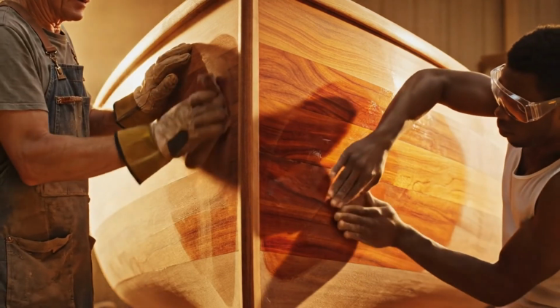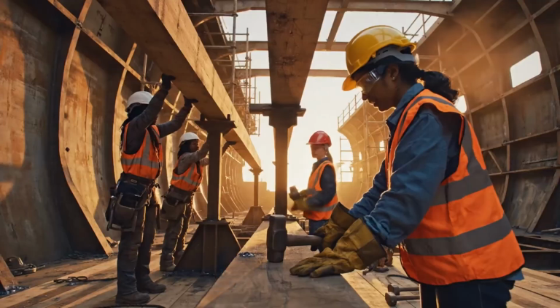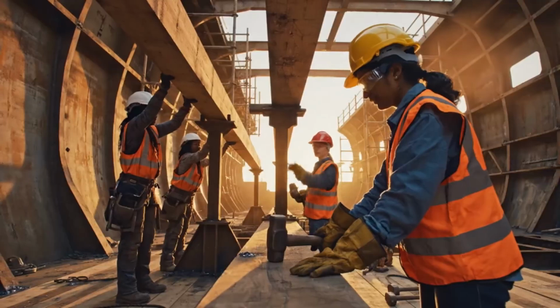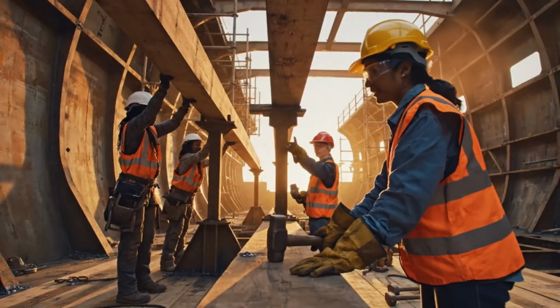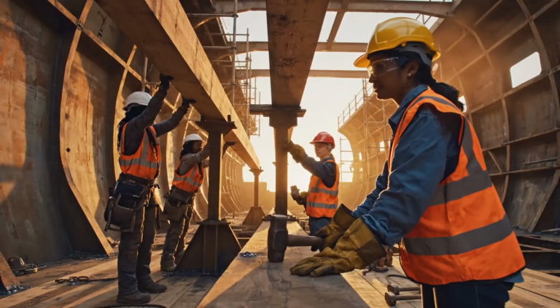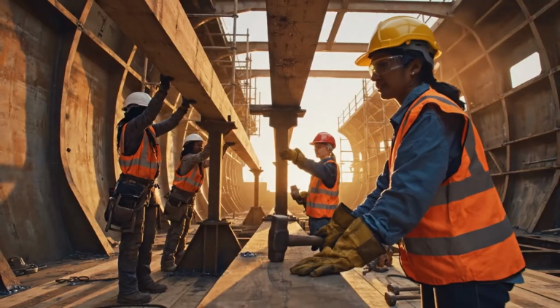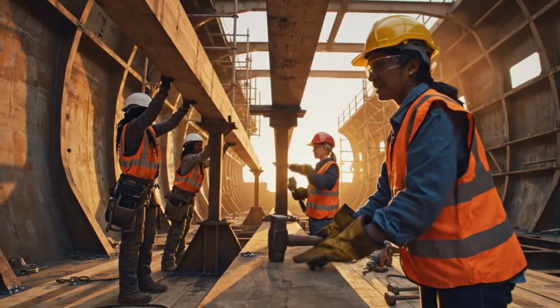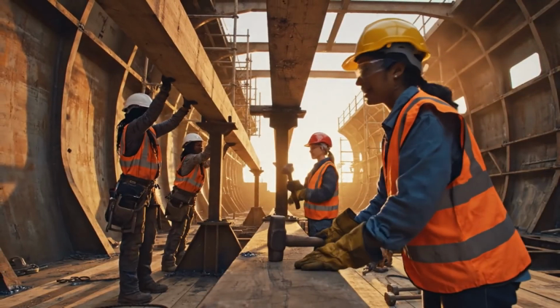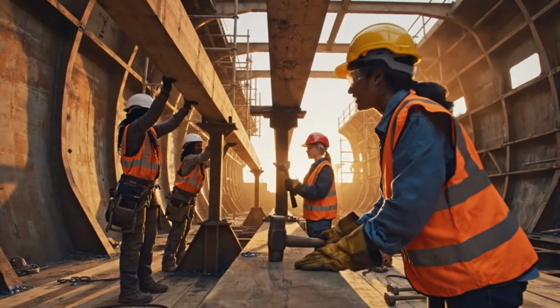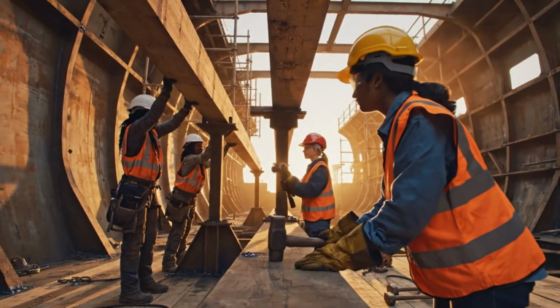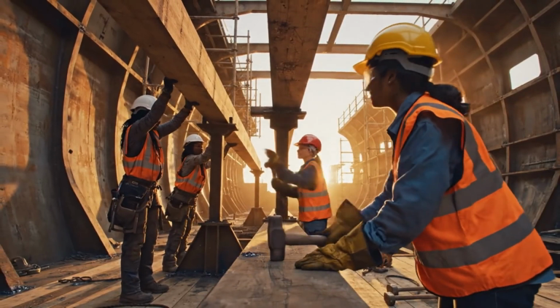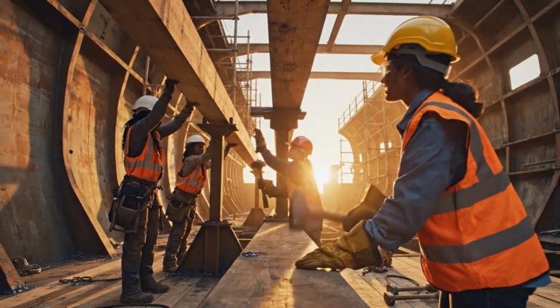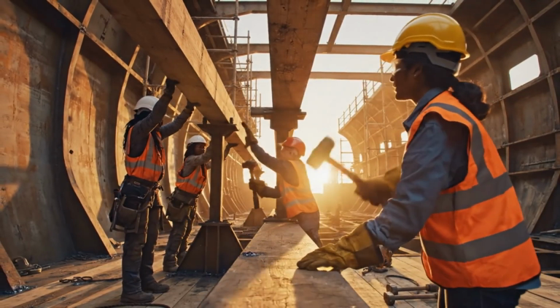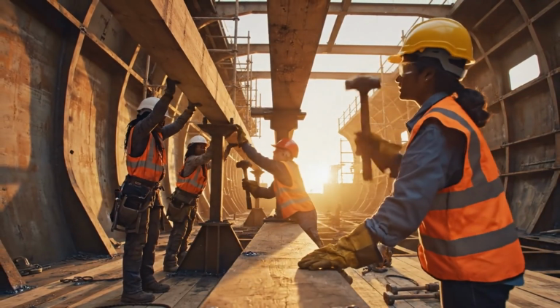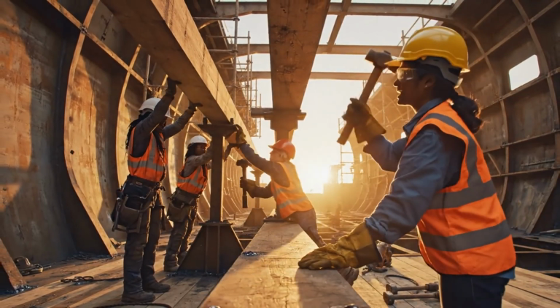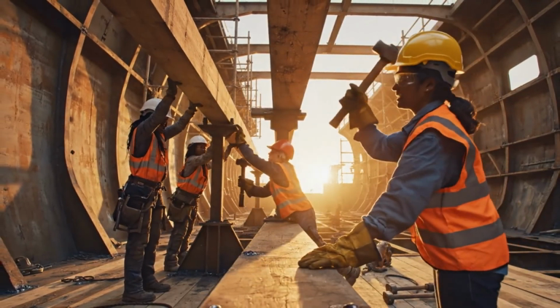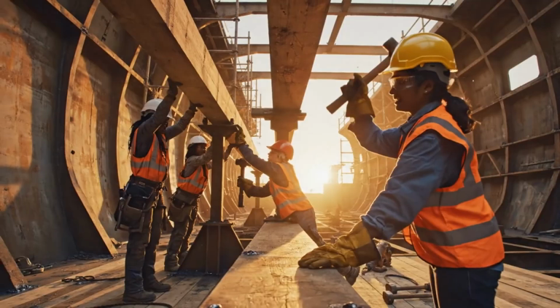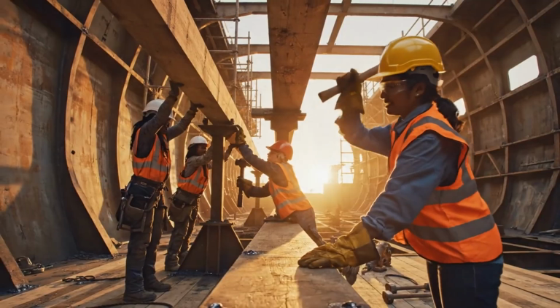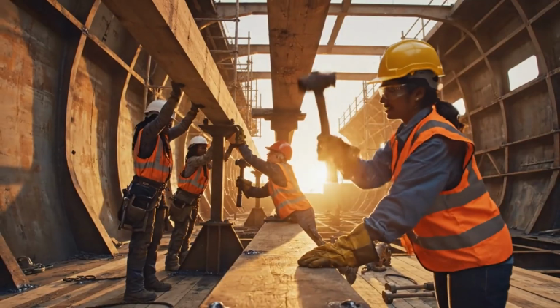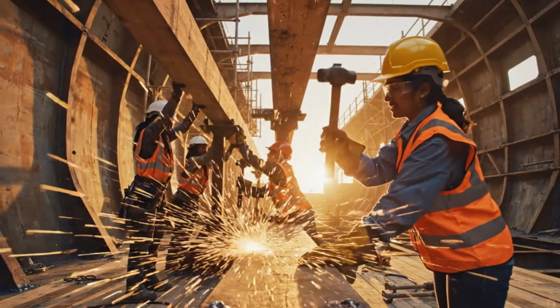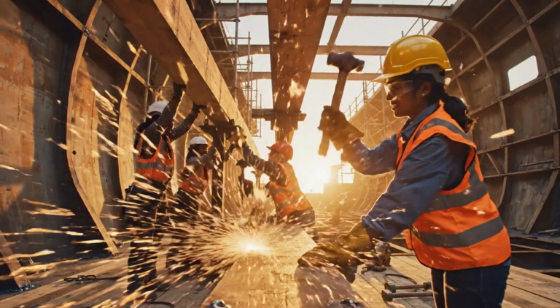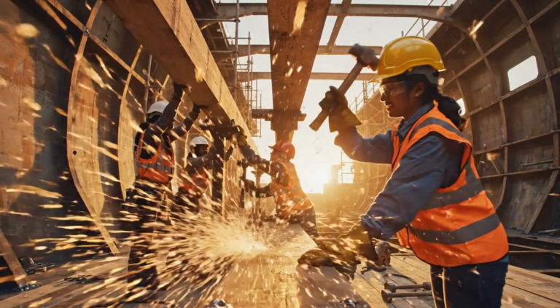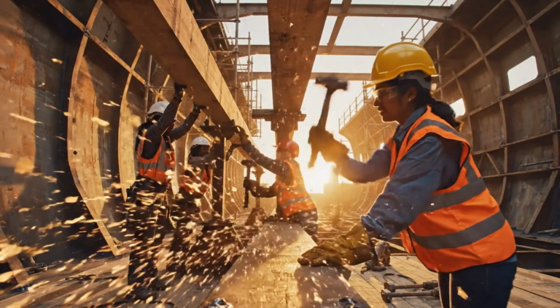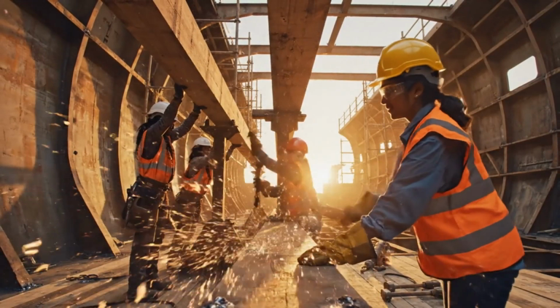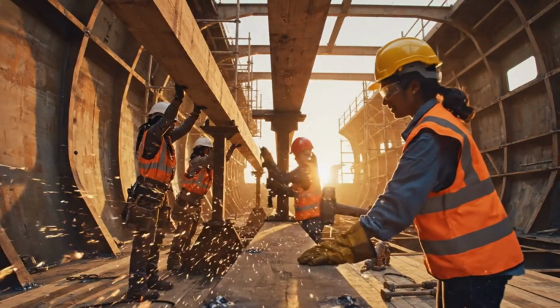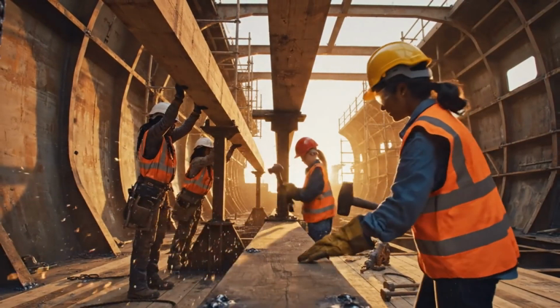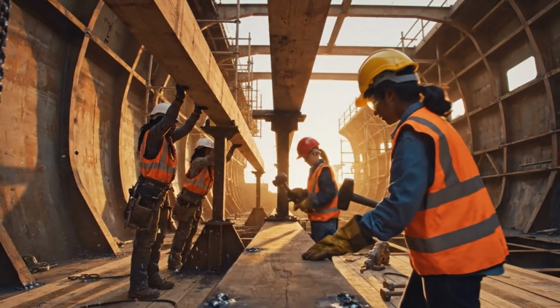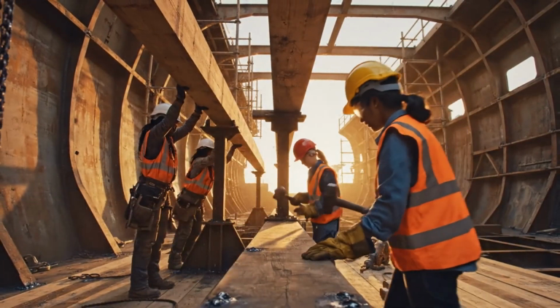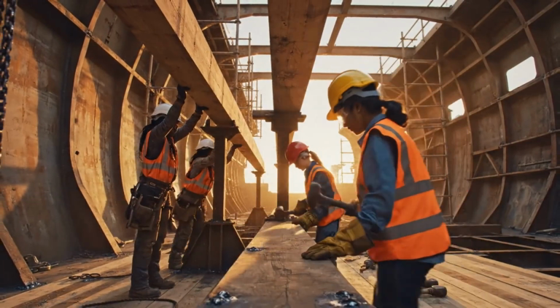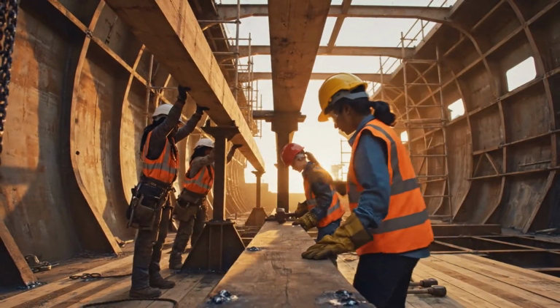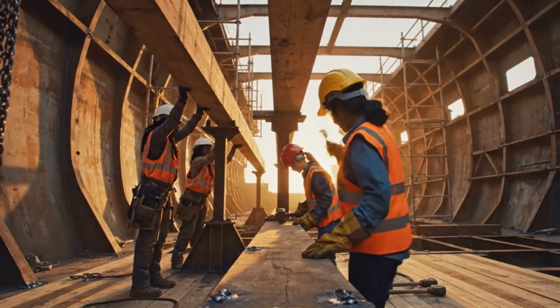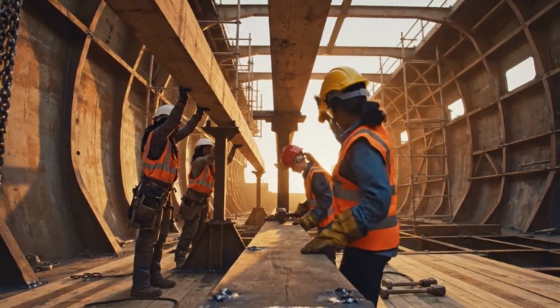All right, bring it up slowly. Watch the gap on your side. We're clear here, keep going.